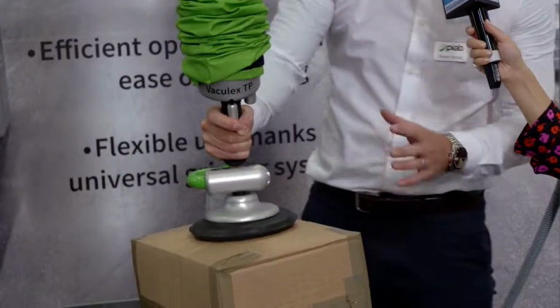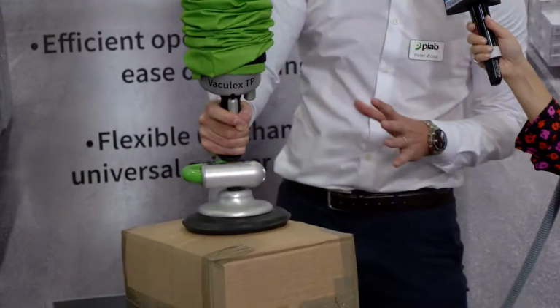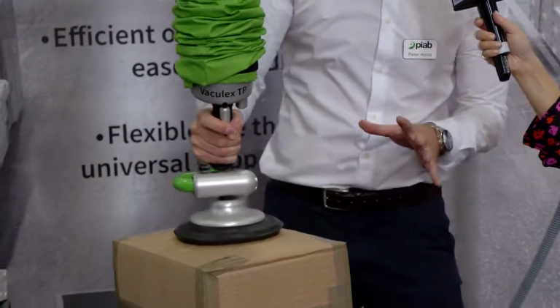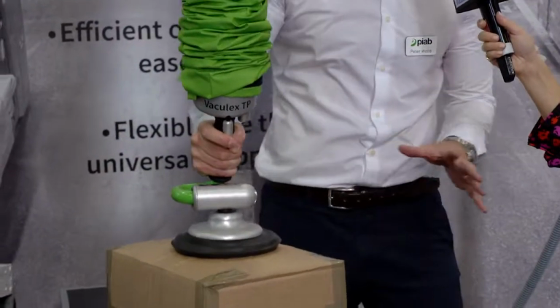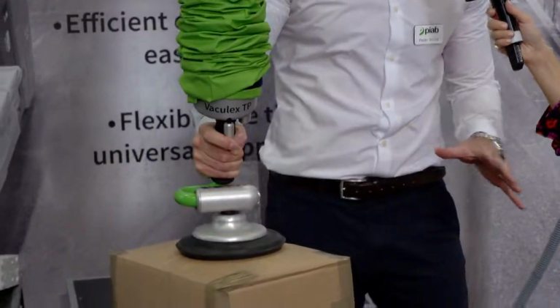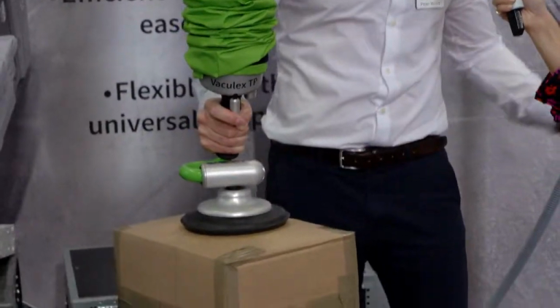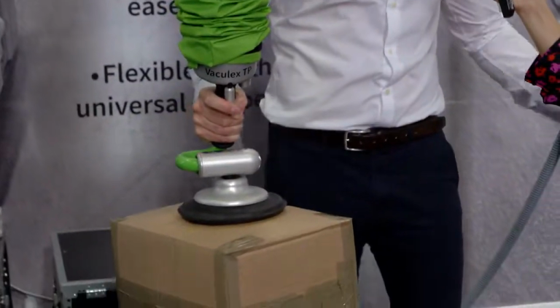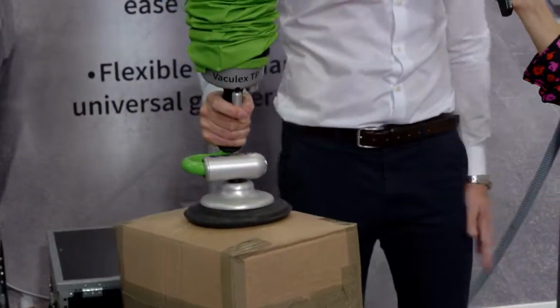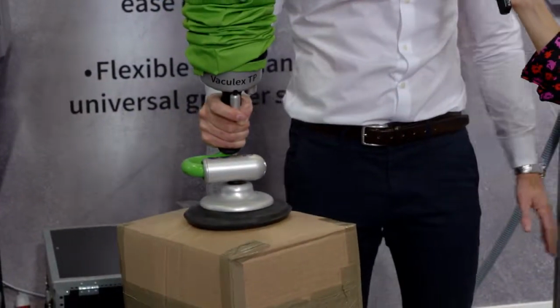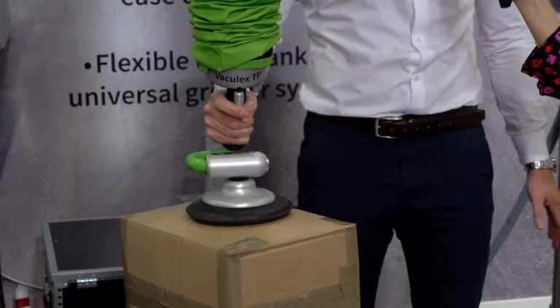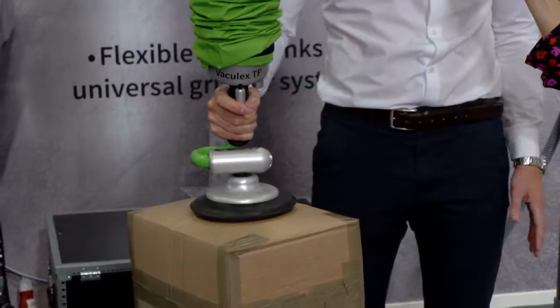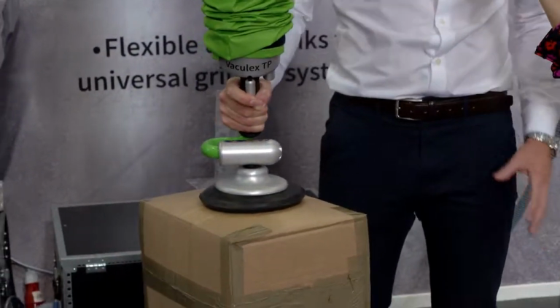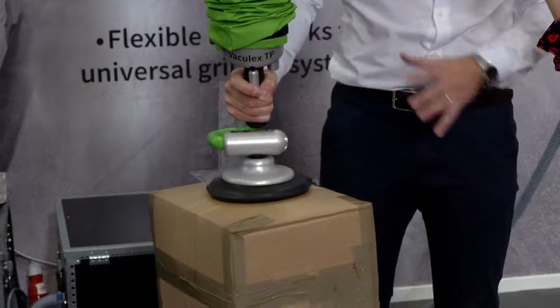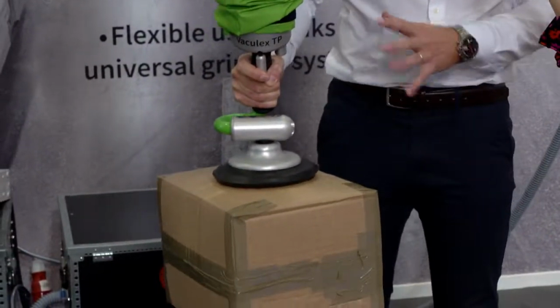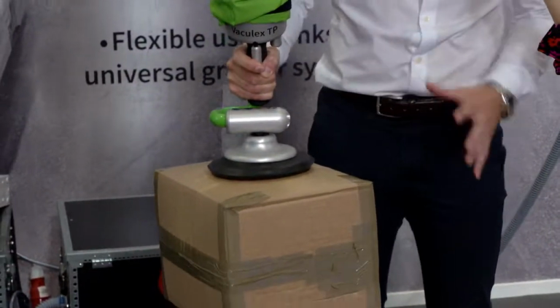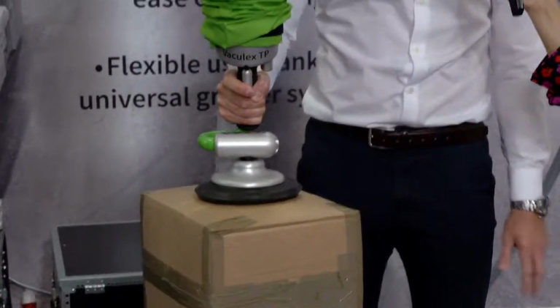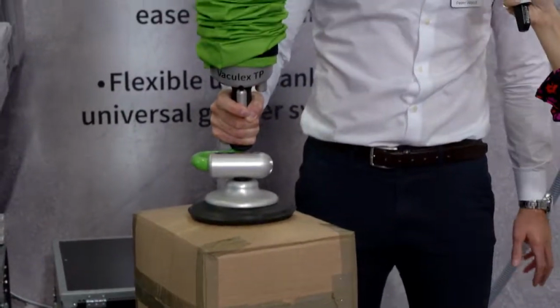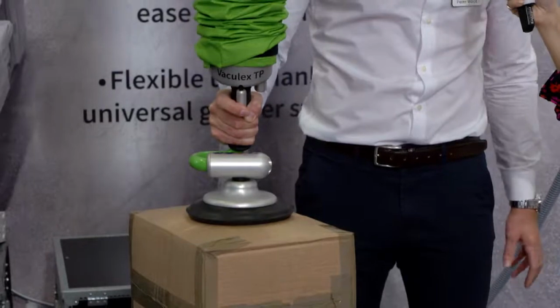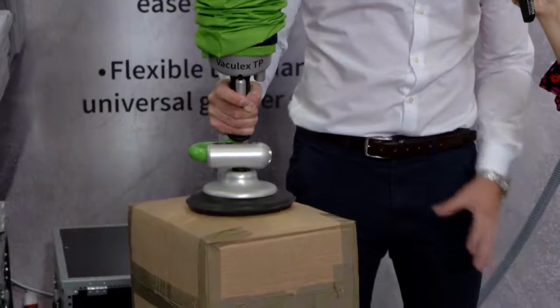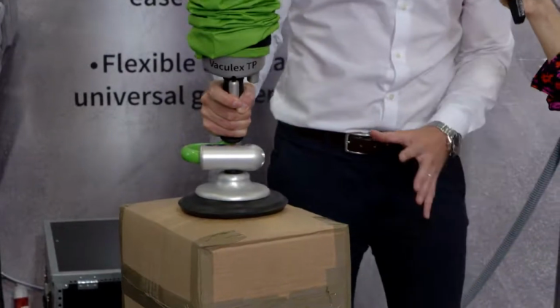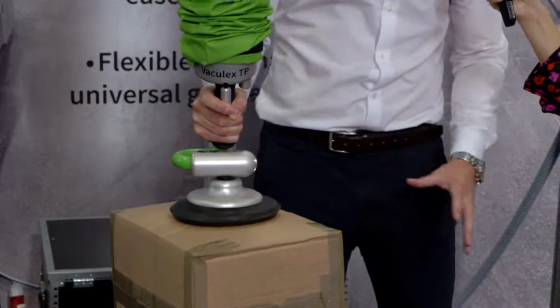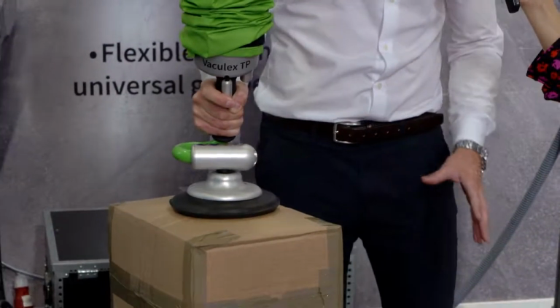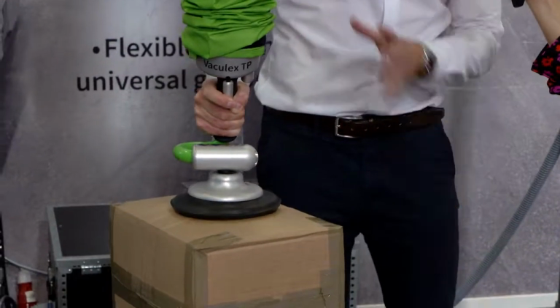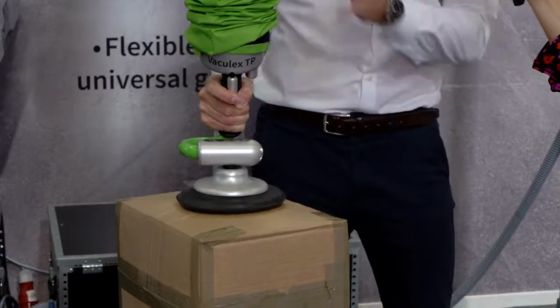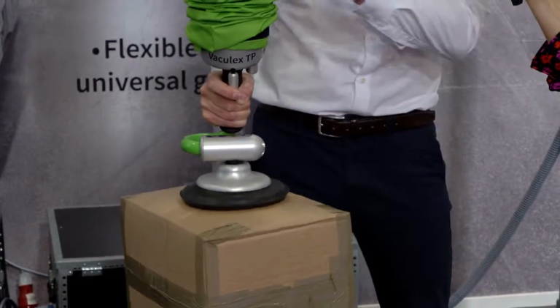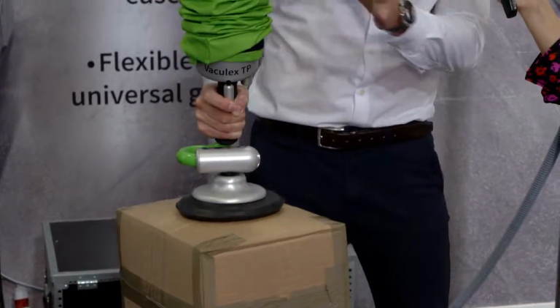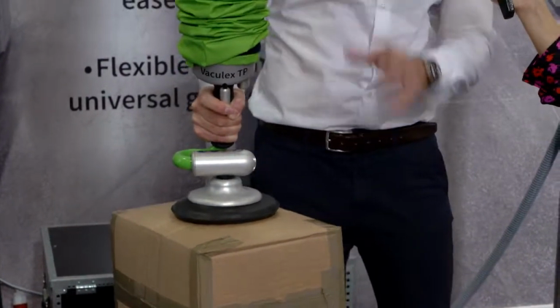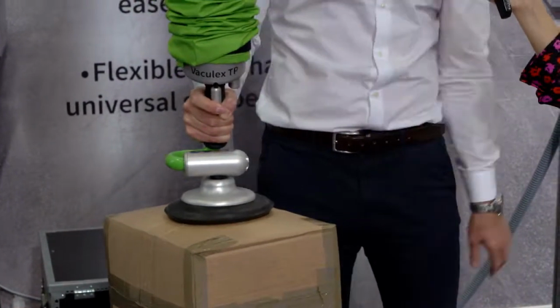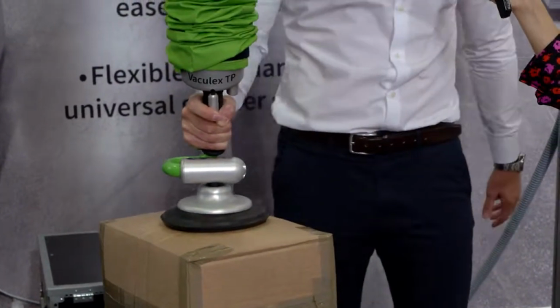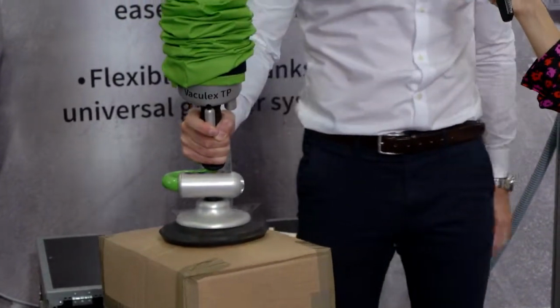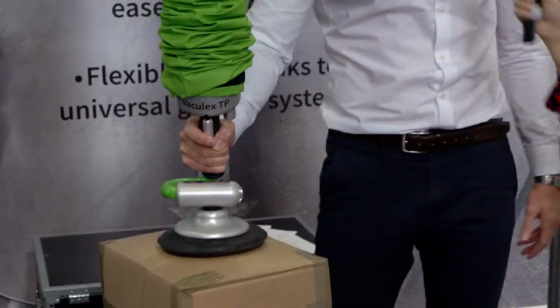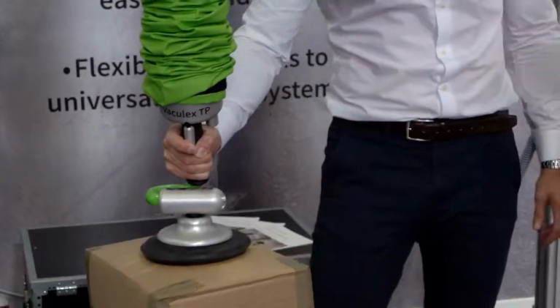It's designed to lift 100% of the weight, so there's no limitations on whatever we're picking up — as long as it's within capacity, we're okay.